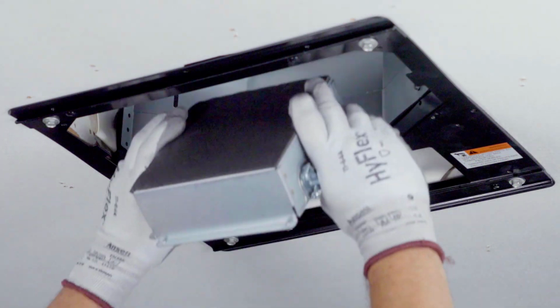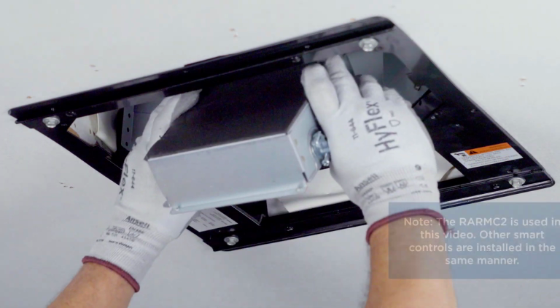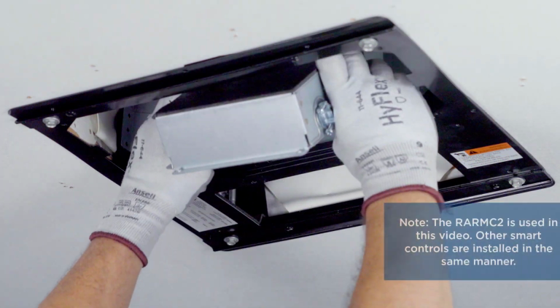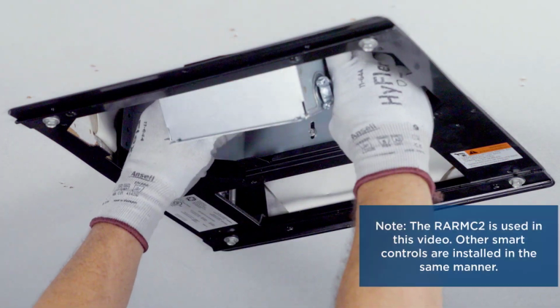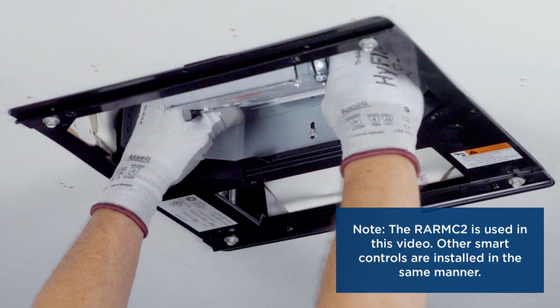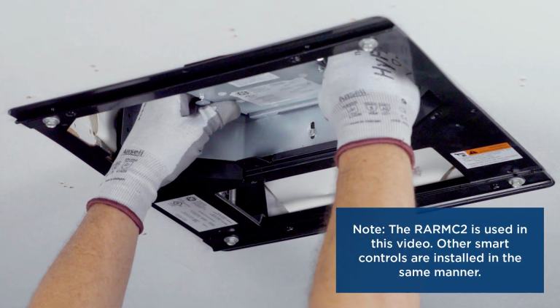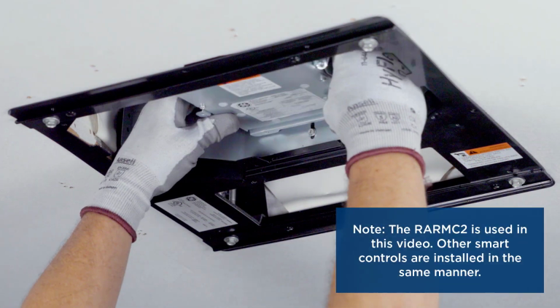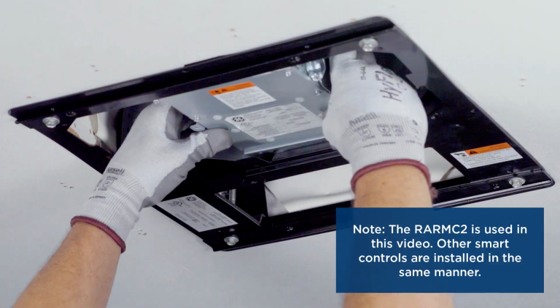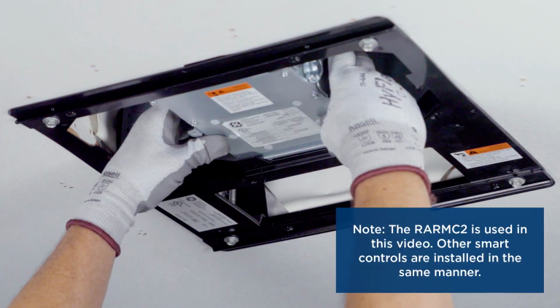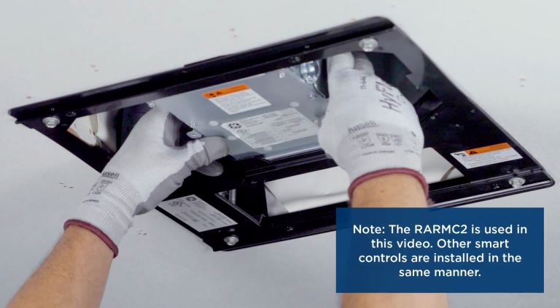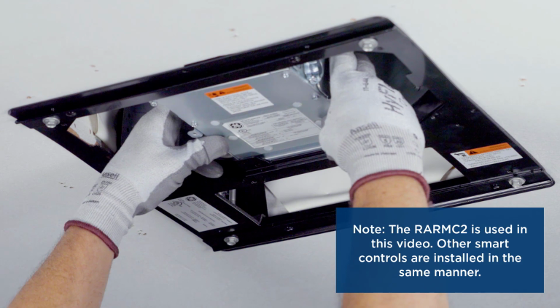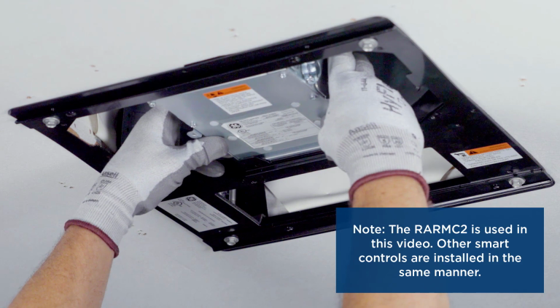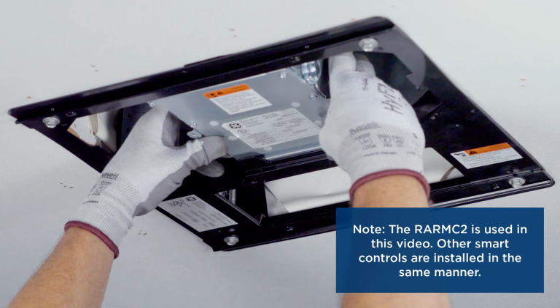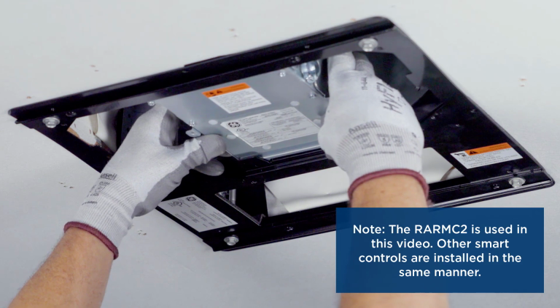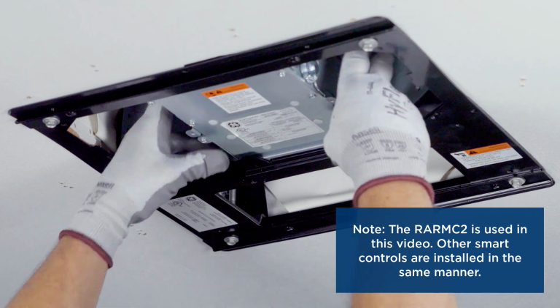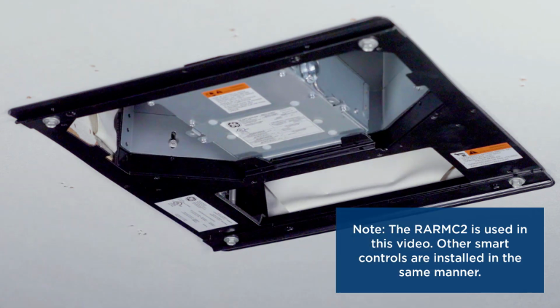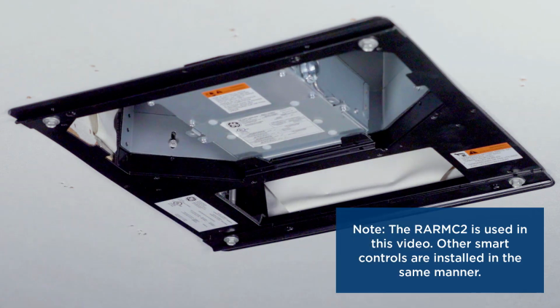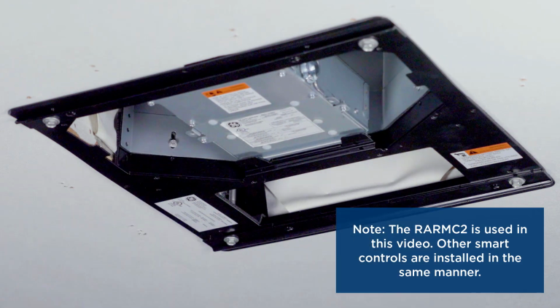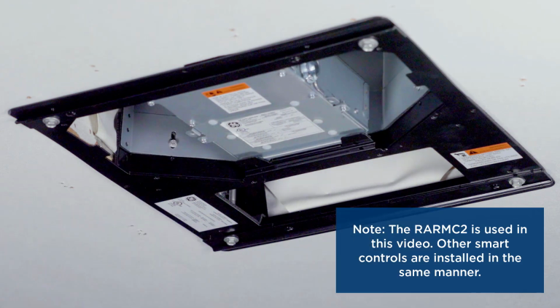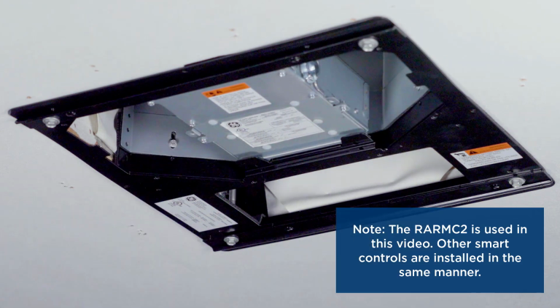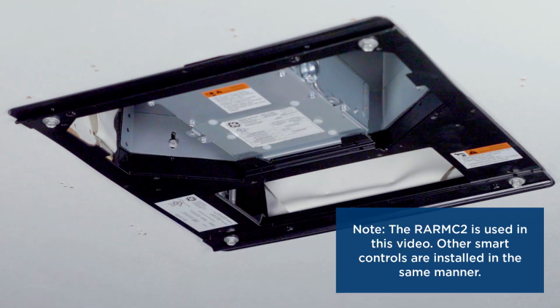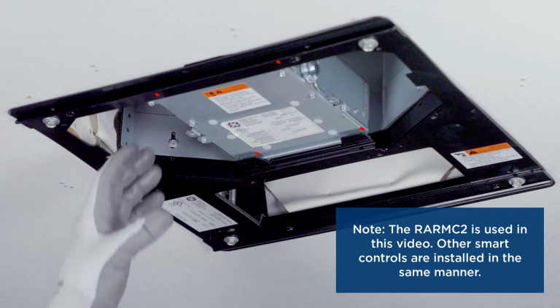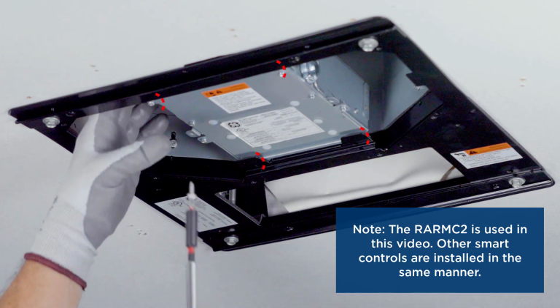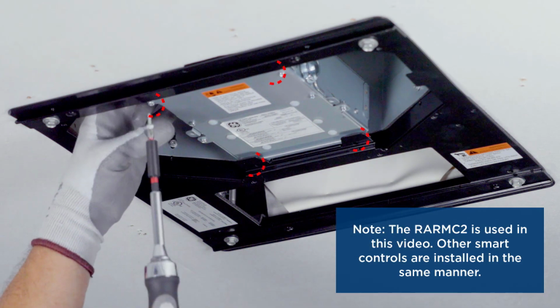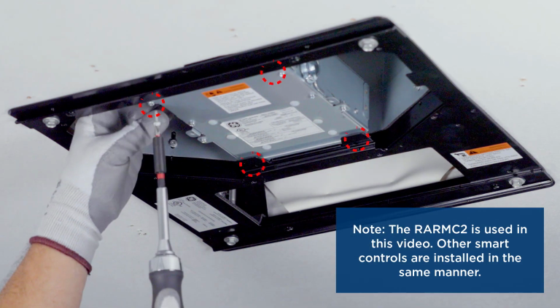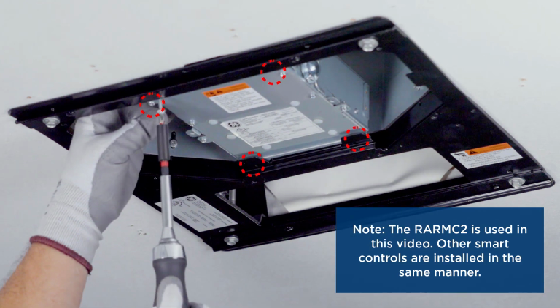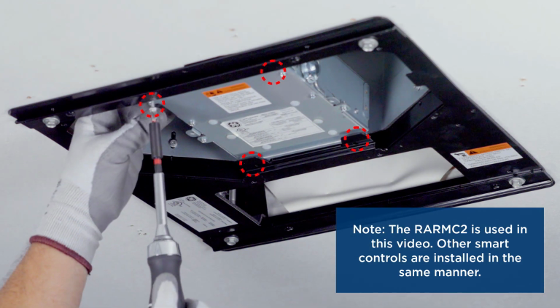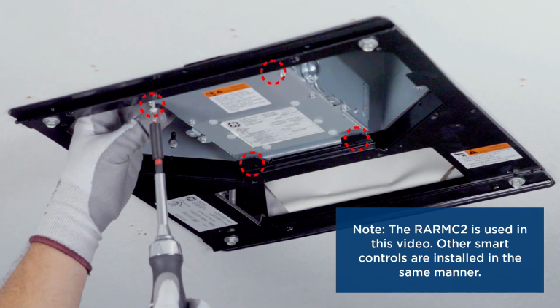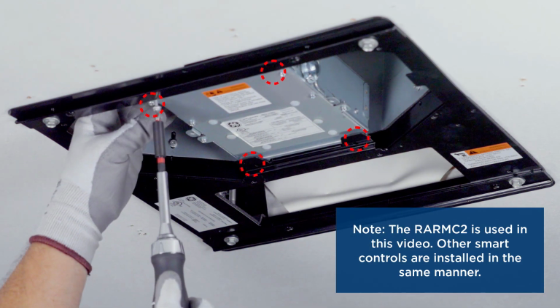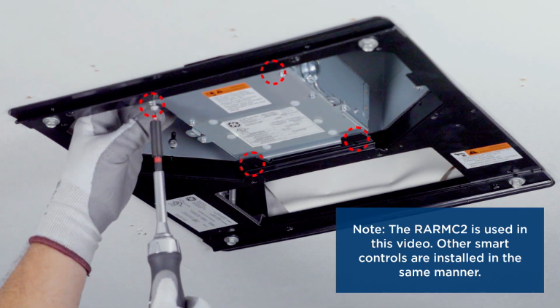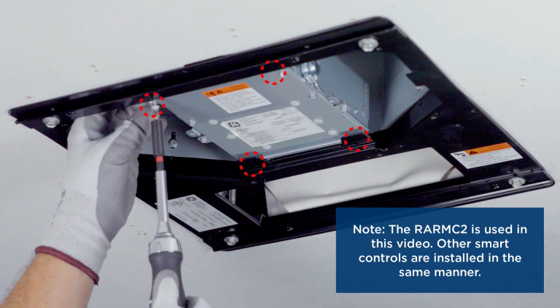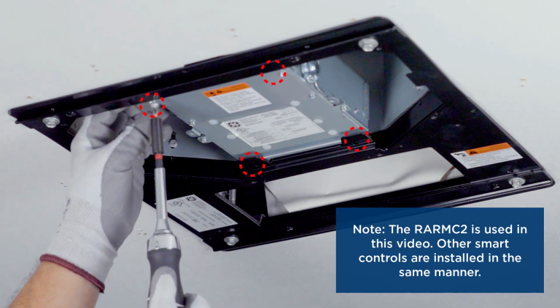Locate the smart thermostat control and secure the control to the mounting template as shown using four sheet metal screws from the kit.